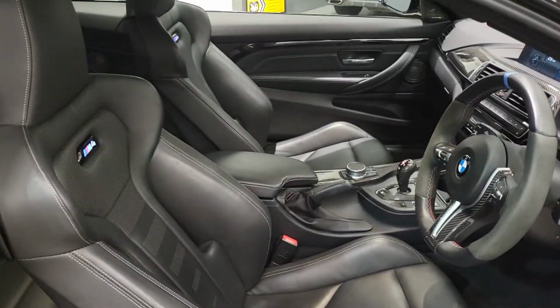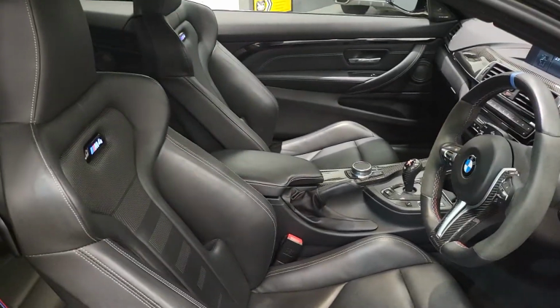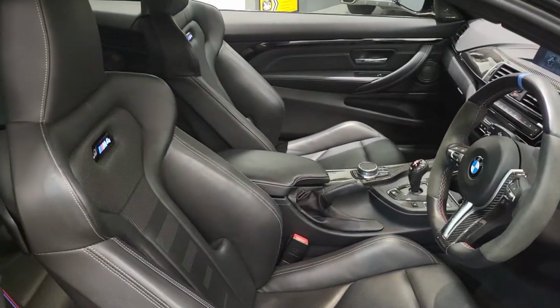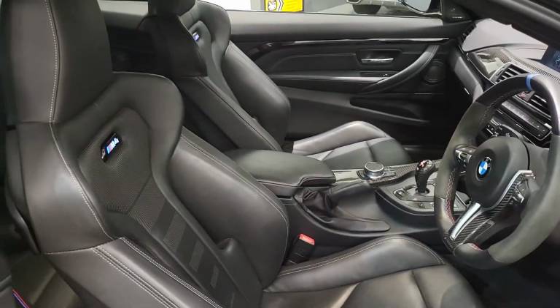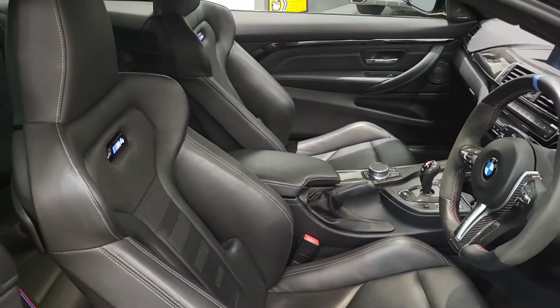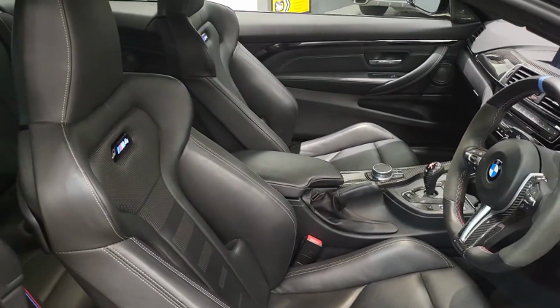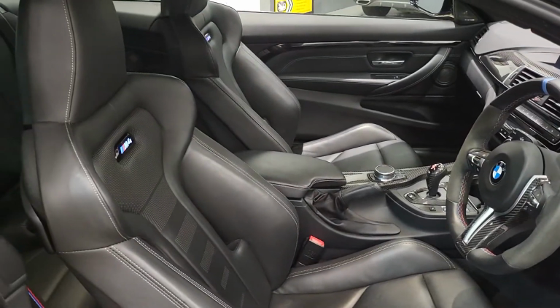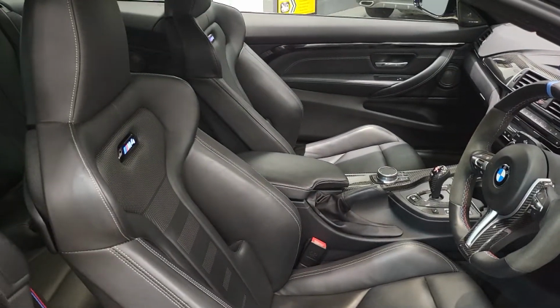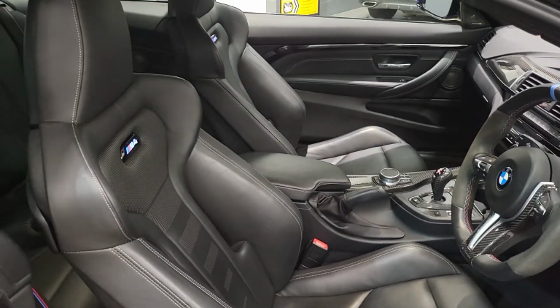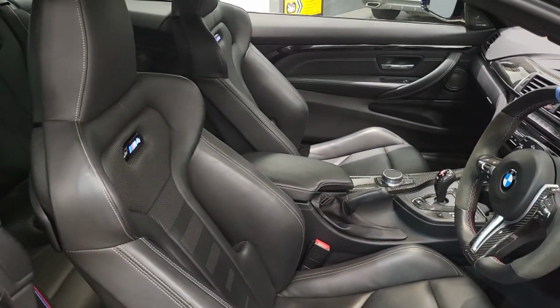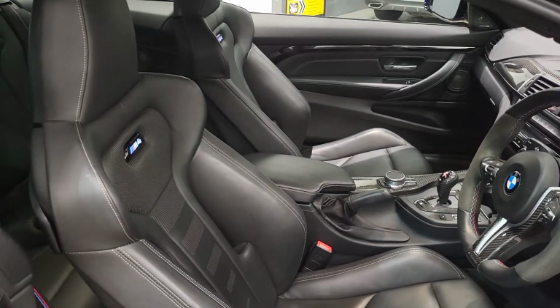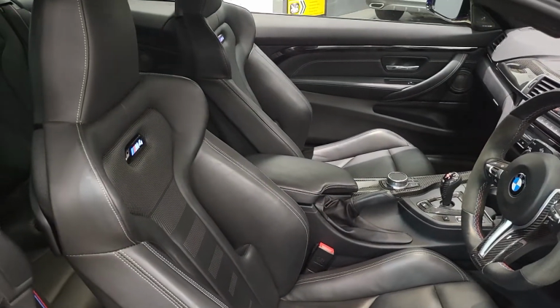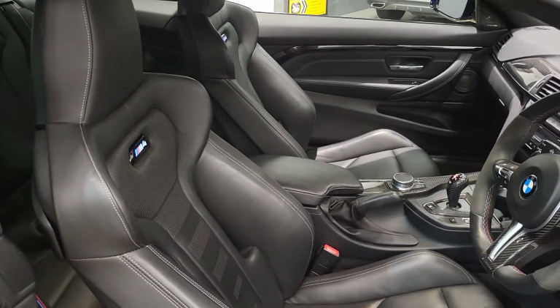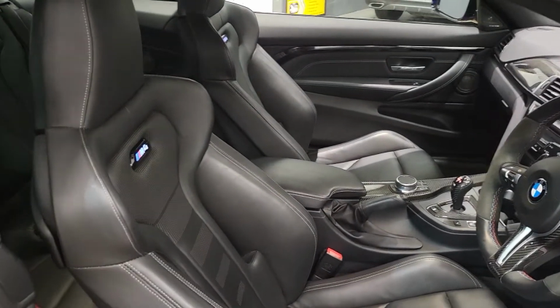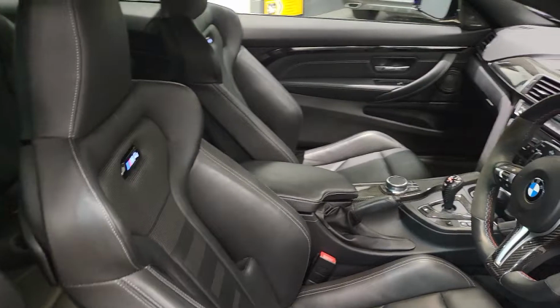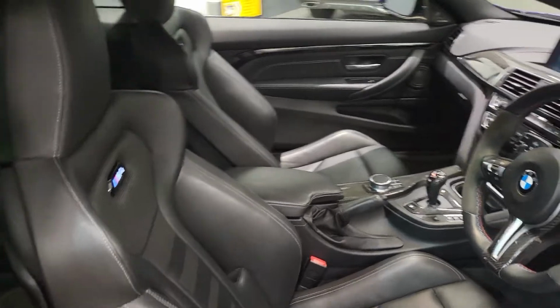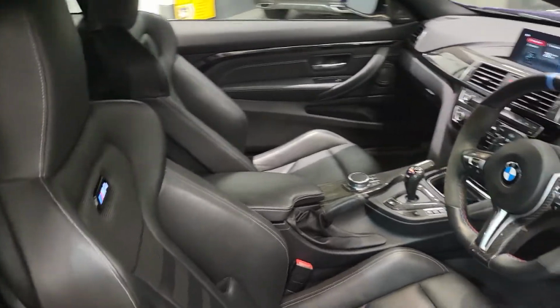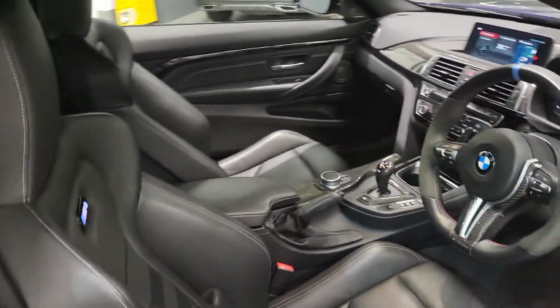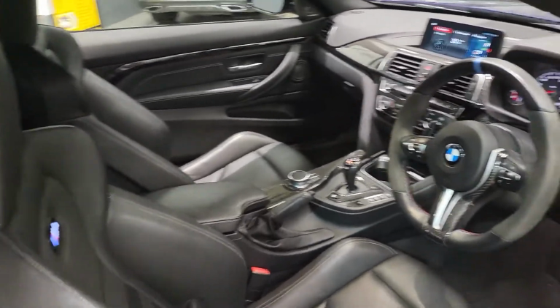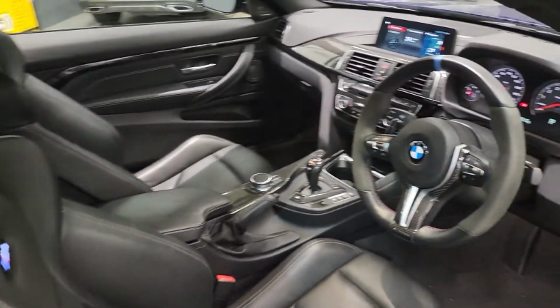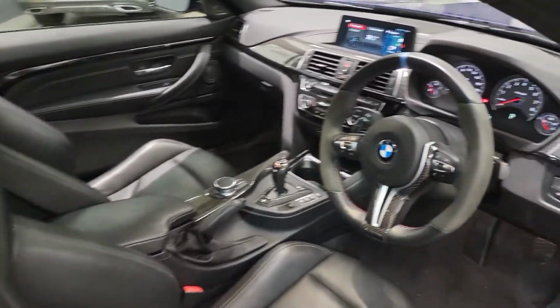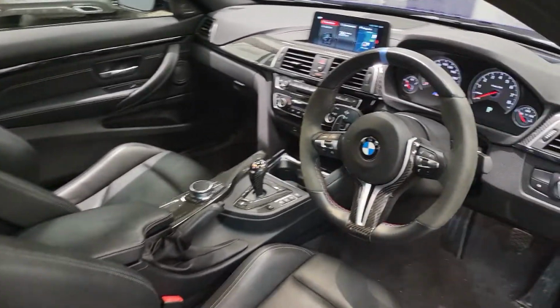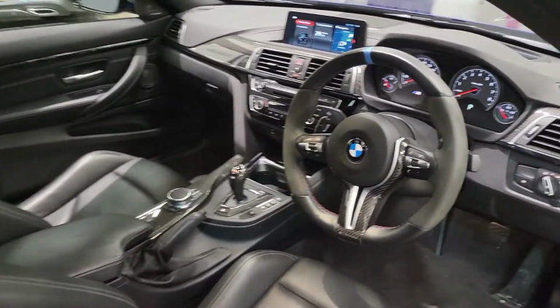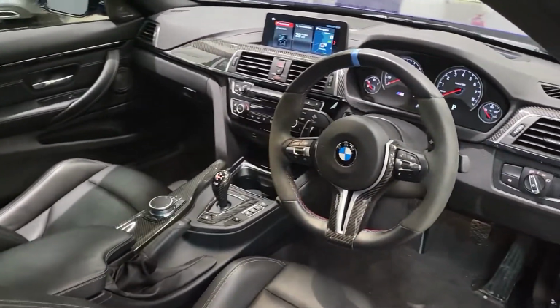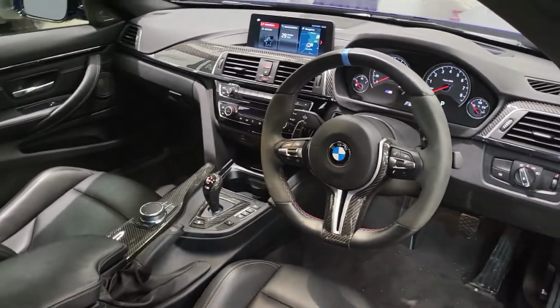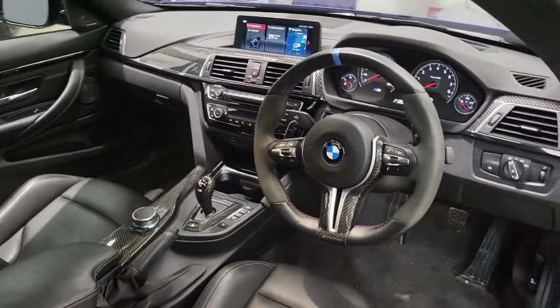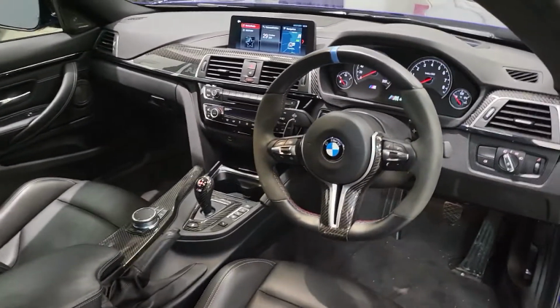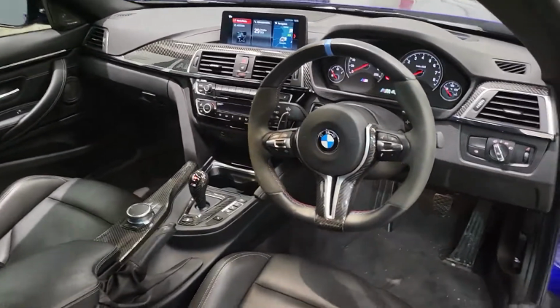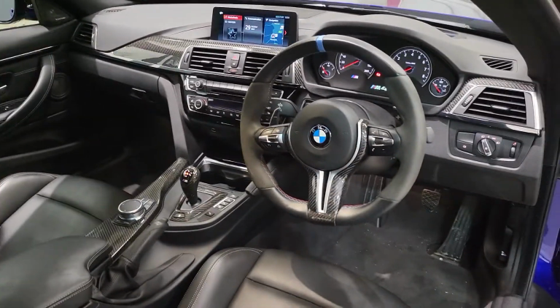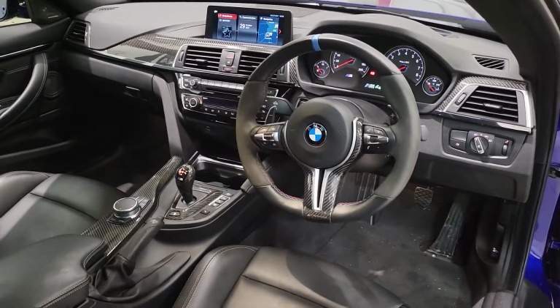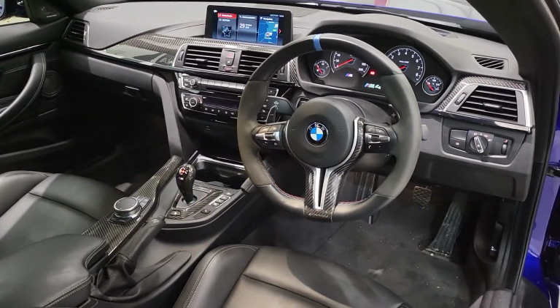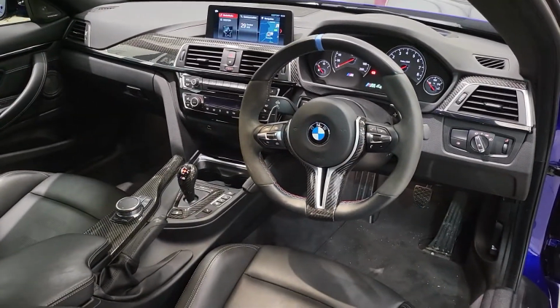If you want to team executive status with a thrill for speed, this is the vehicle for you.